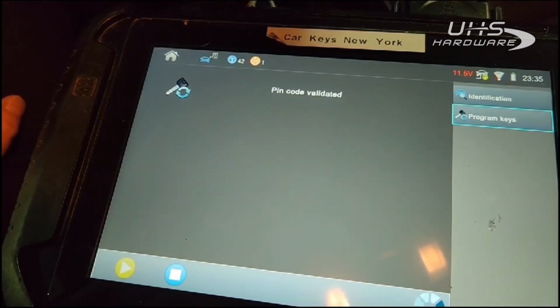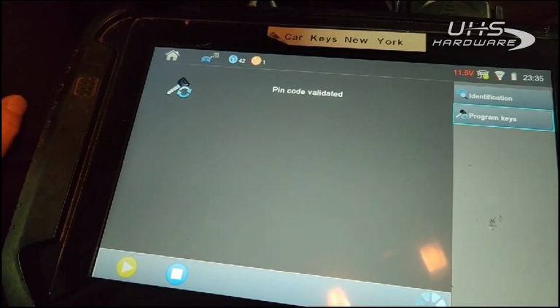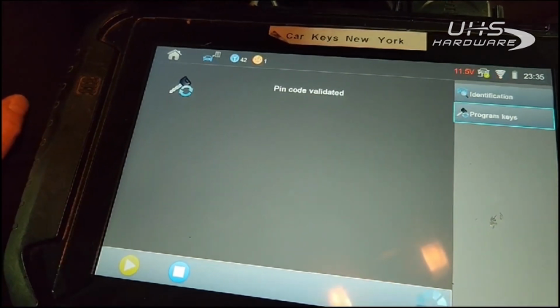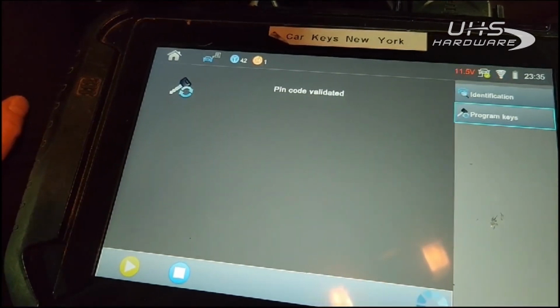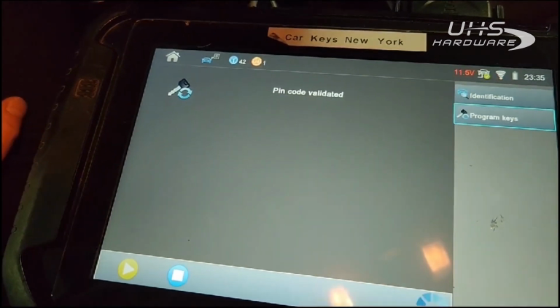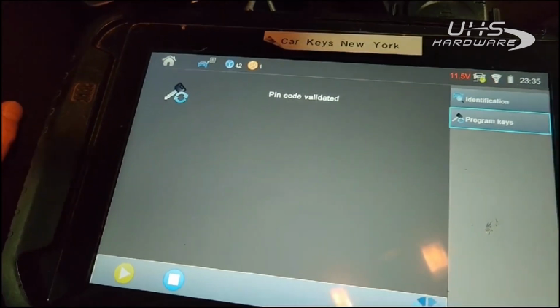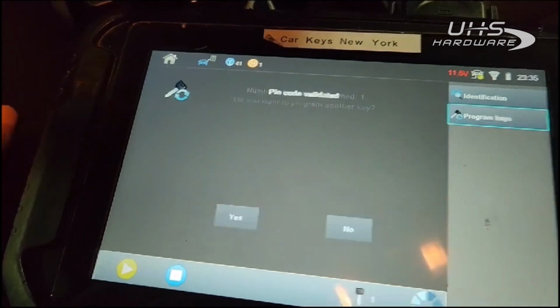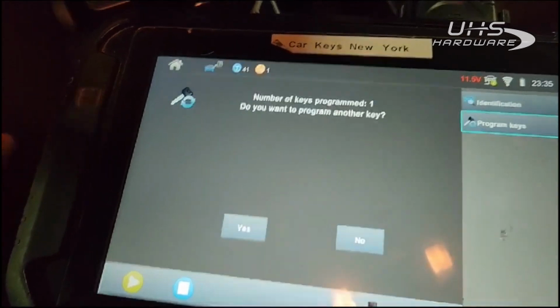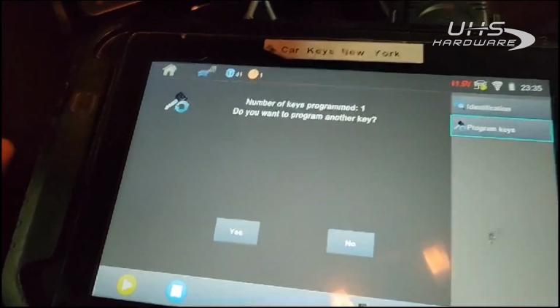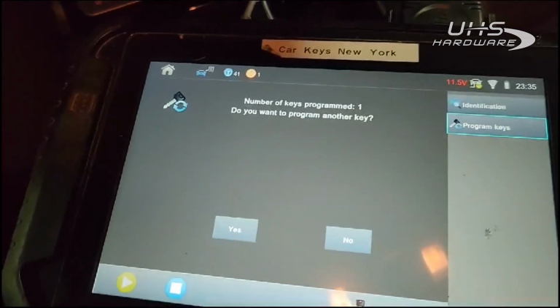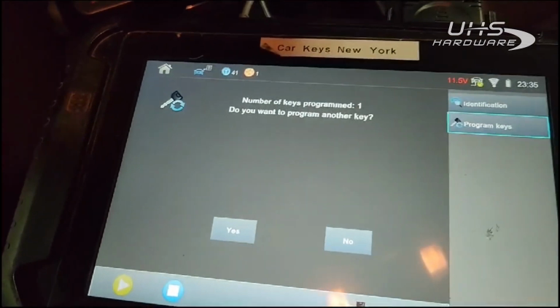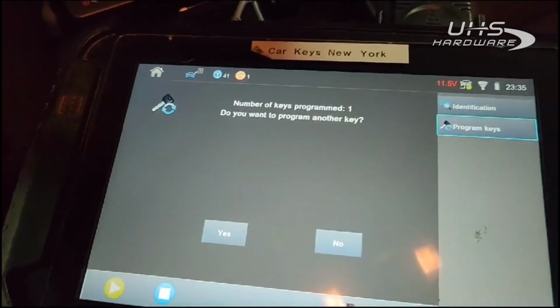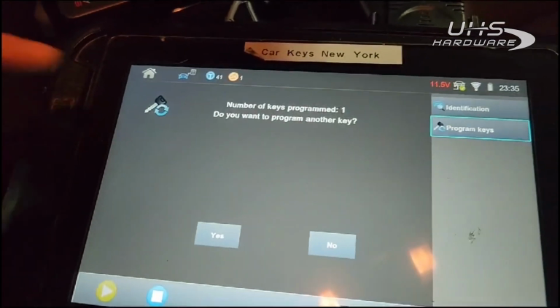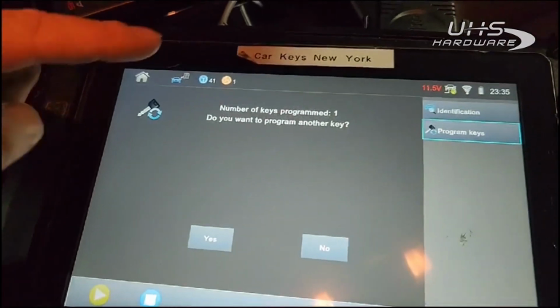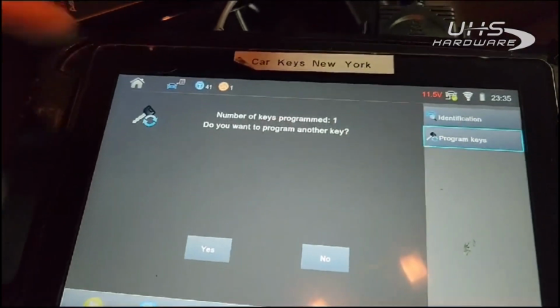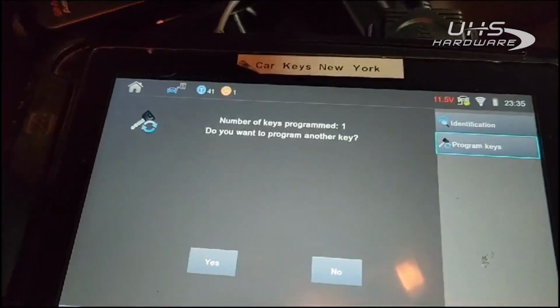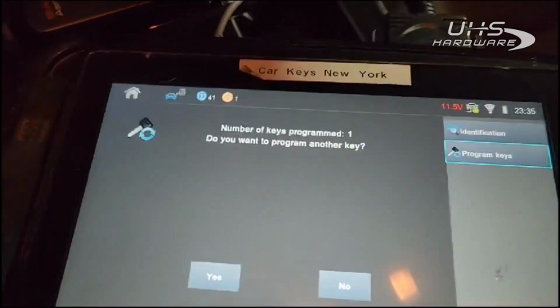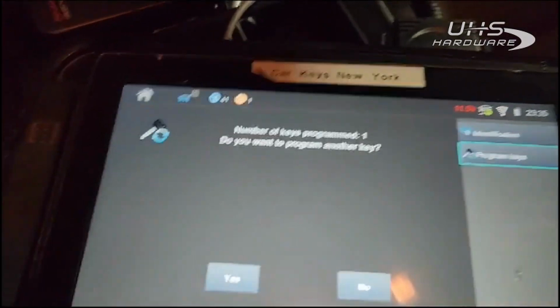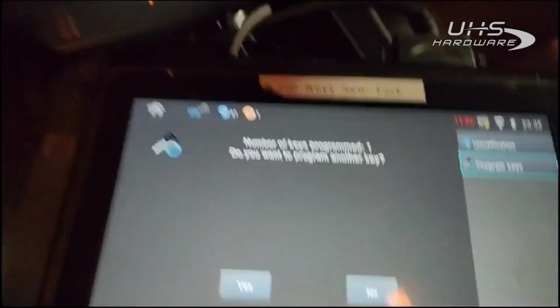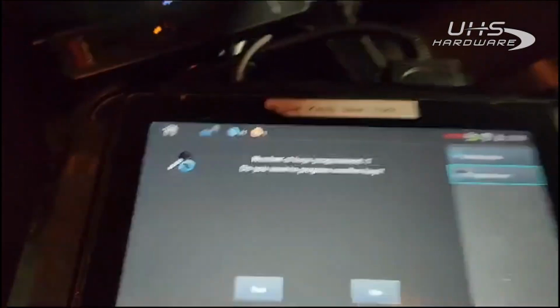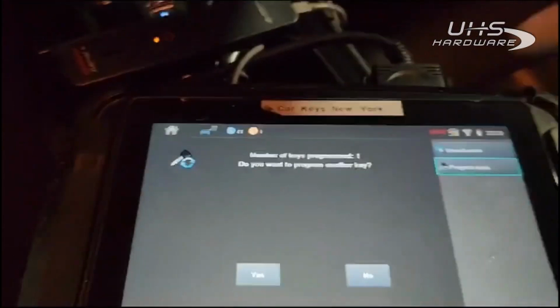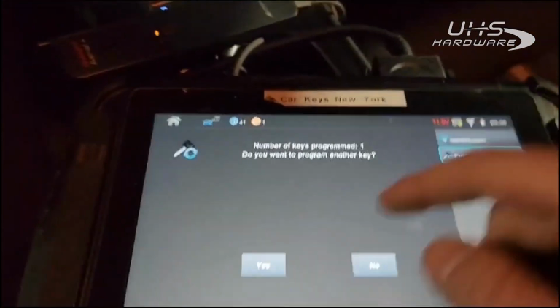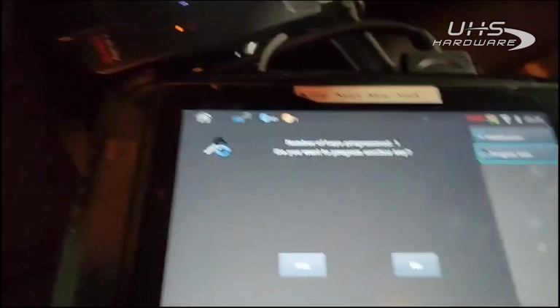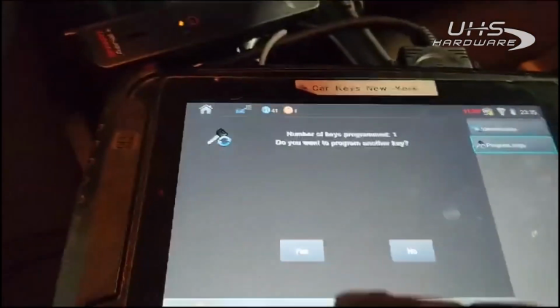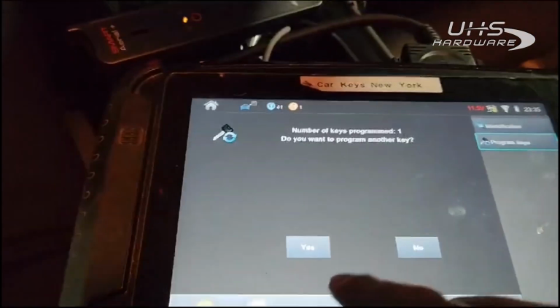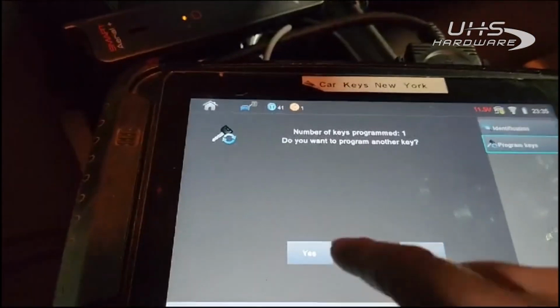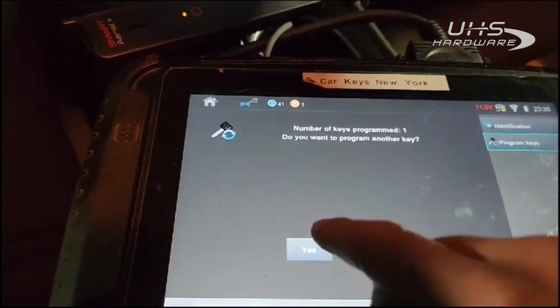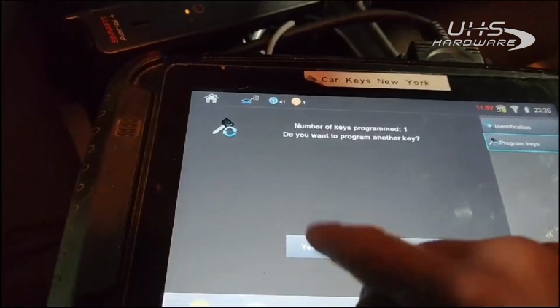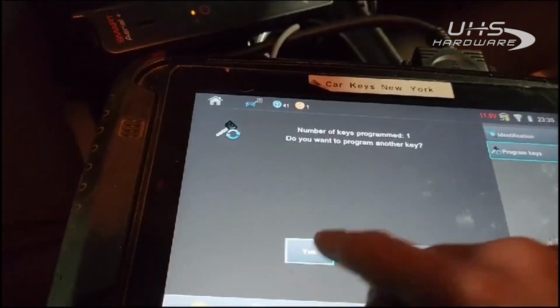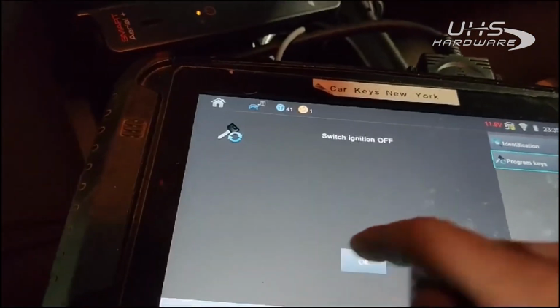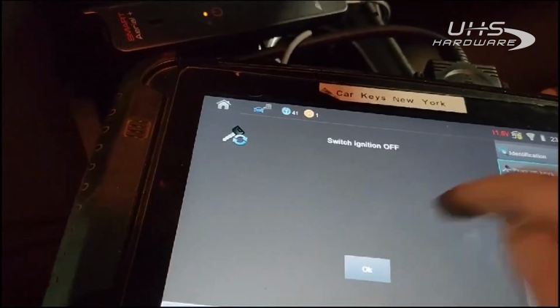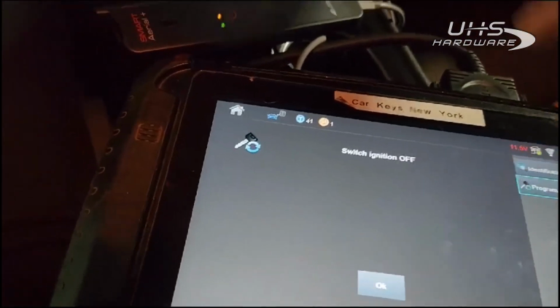There we go — one key programmed. Do we want to program another key? Yes.